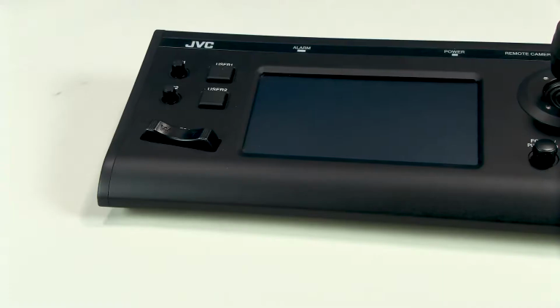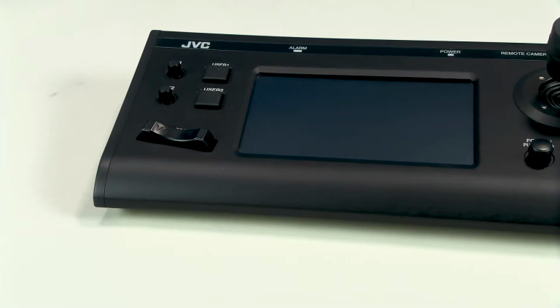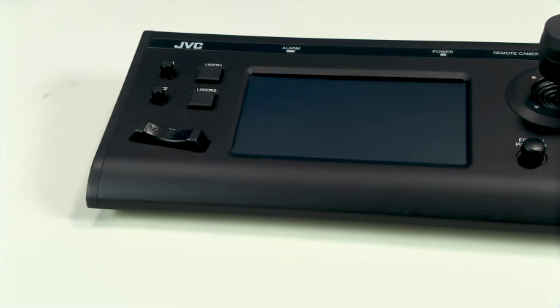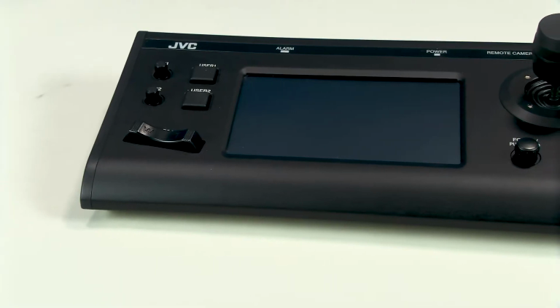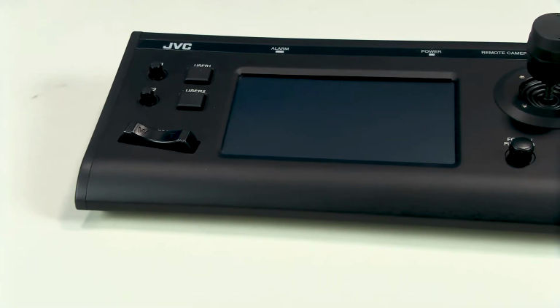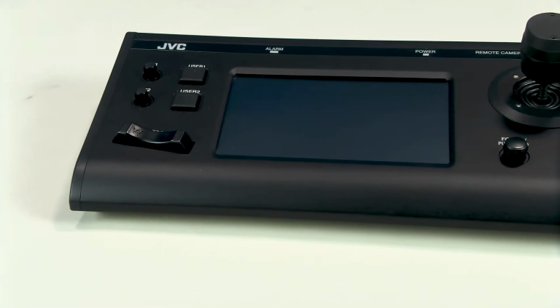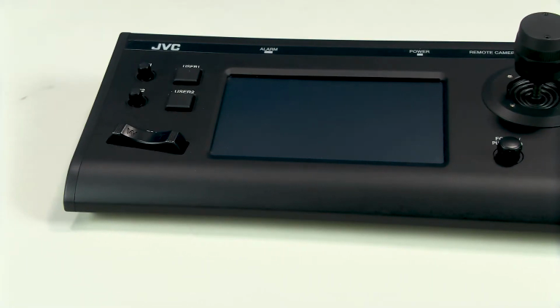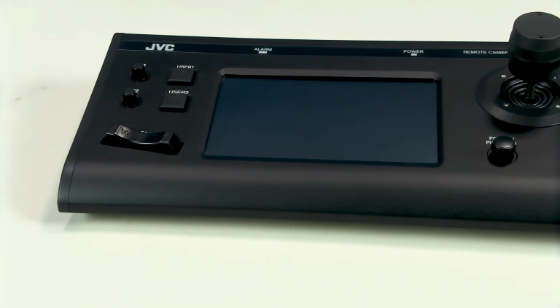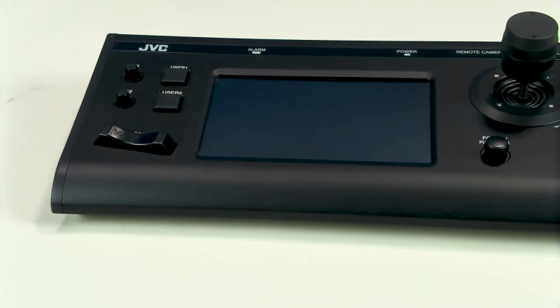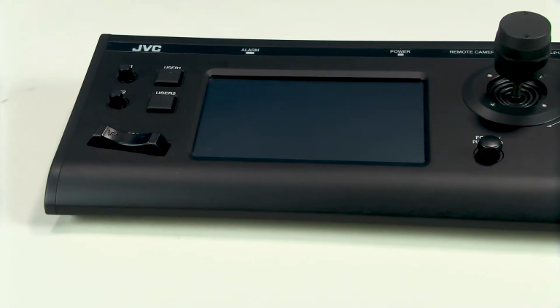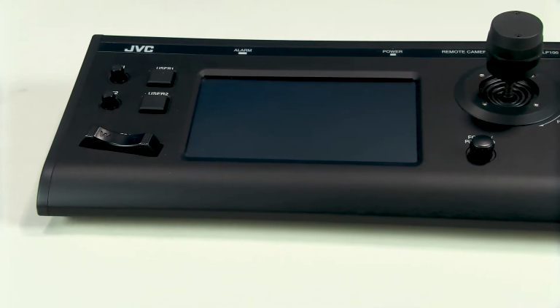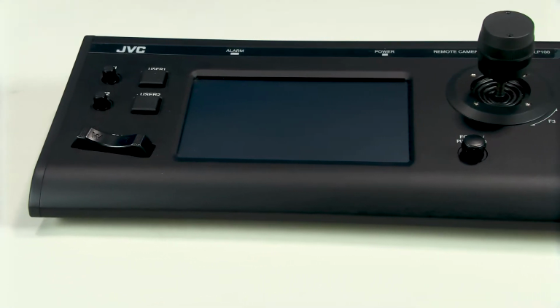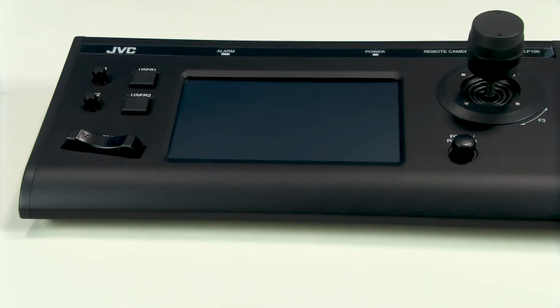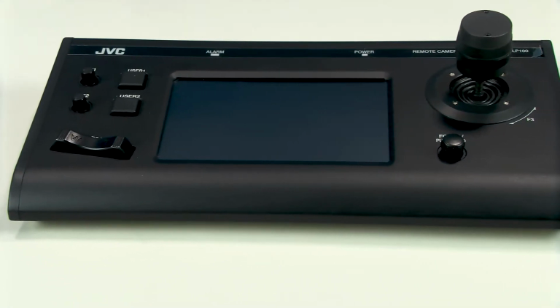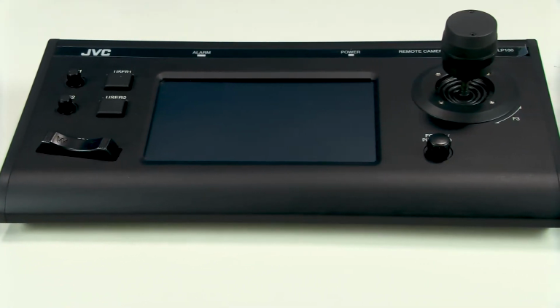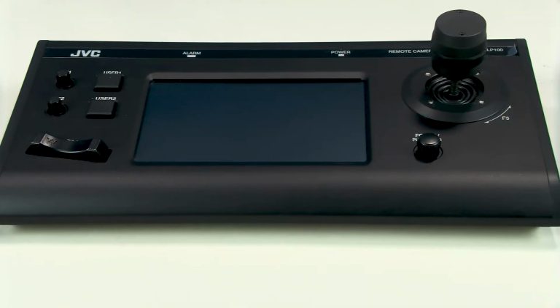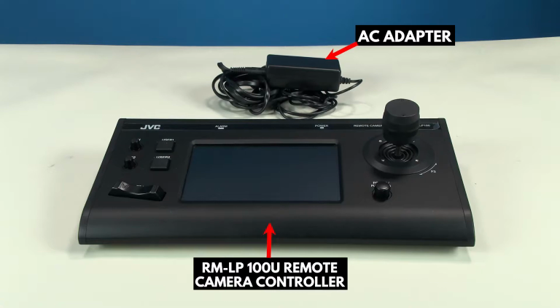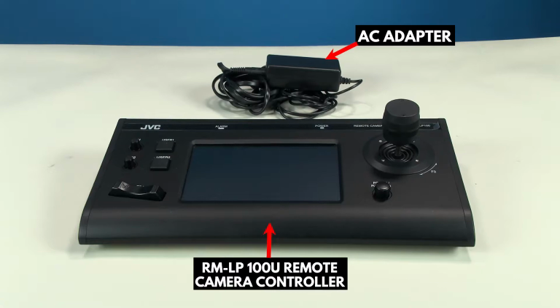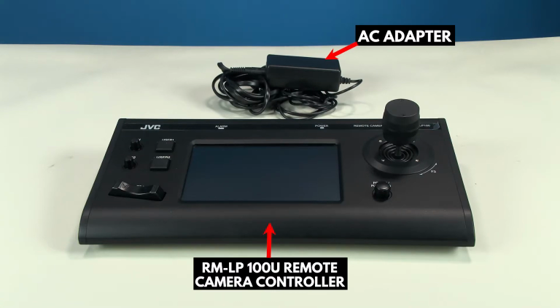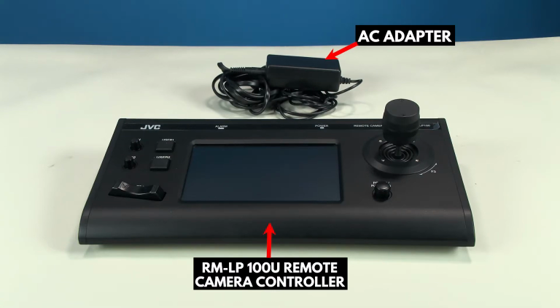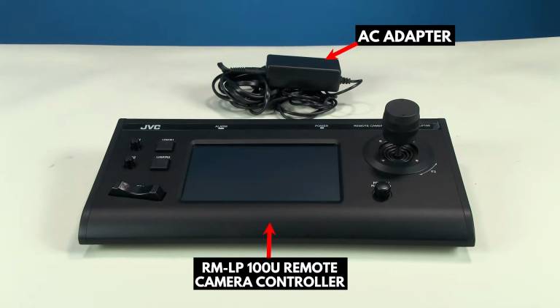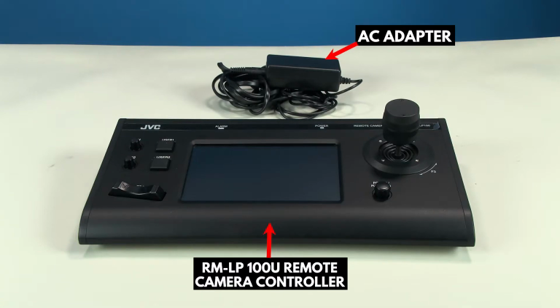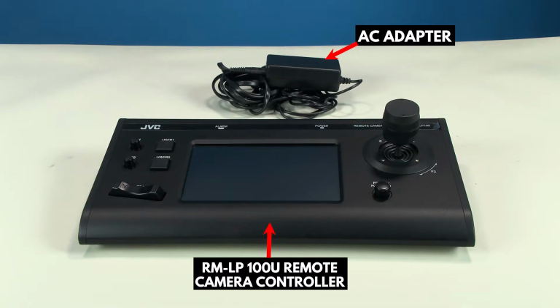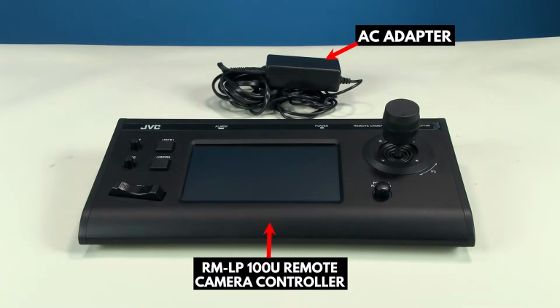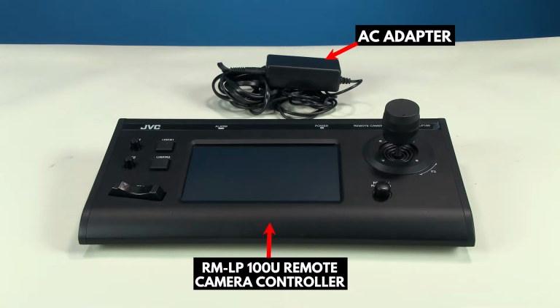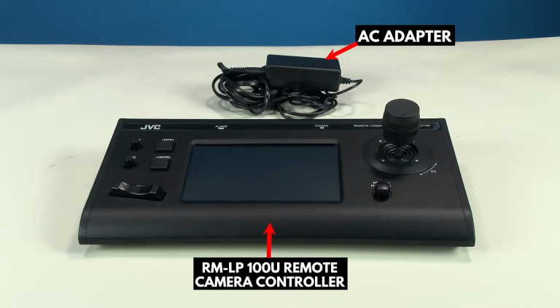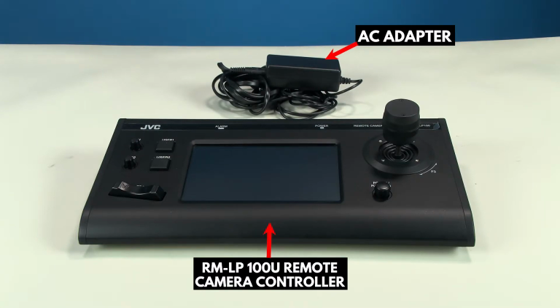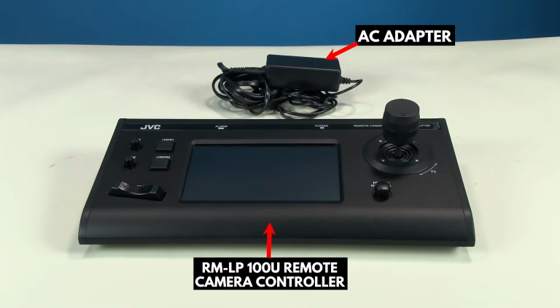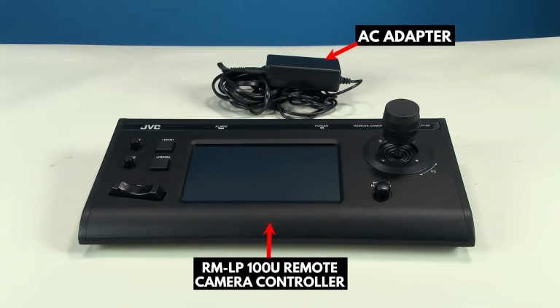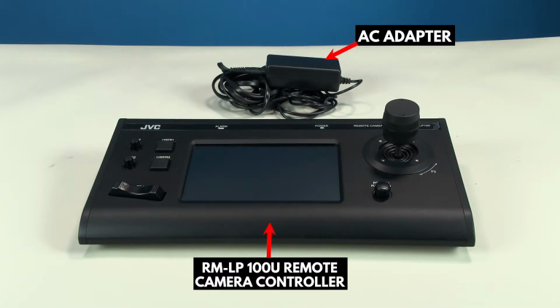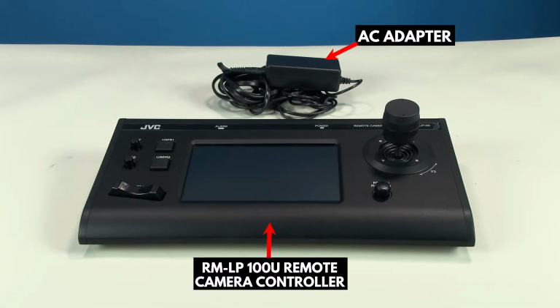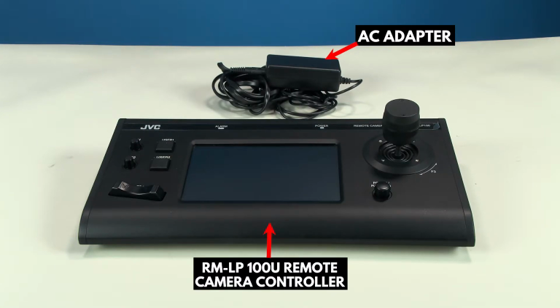Next is the remote control, the RMLP100. In the box, you should have the remote control itself and an AC adapter.